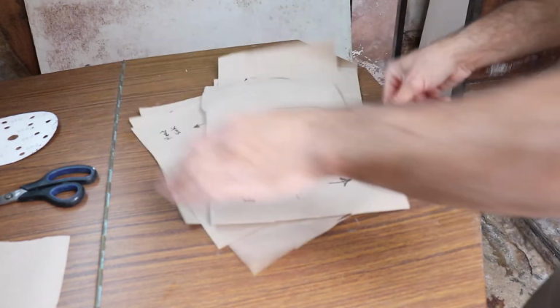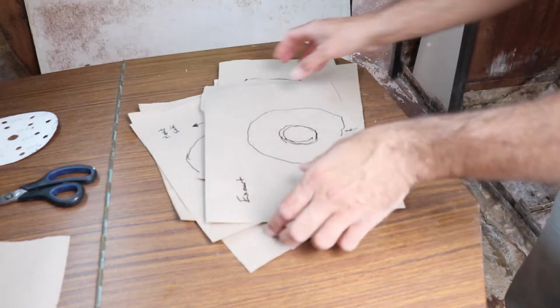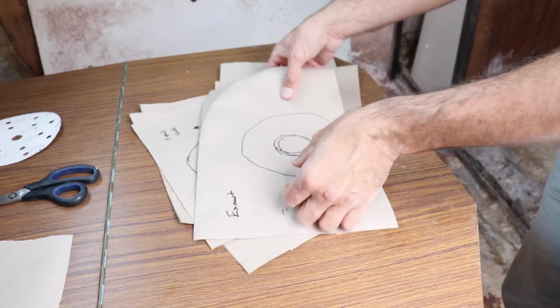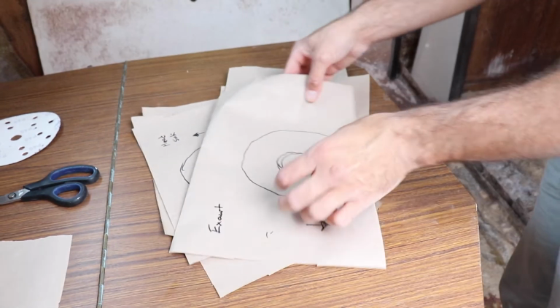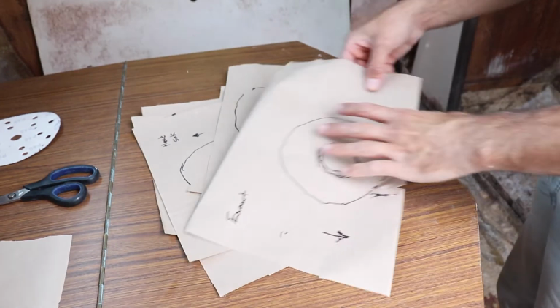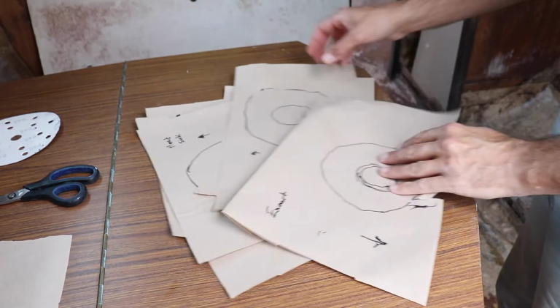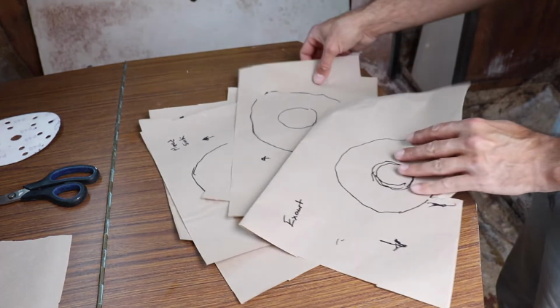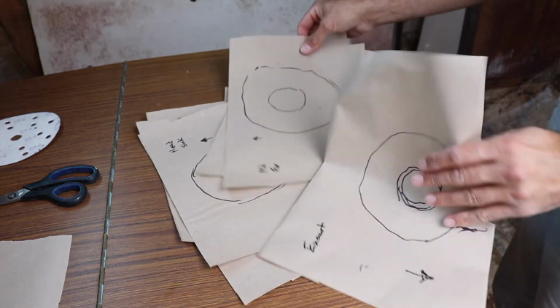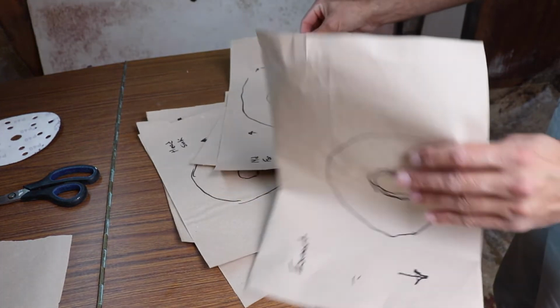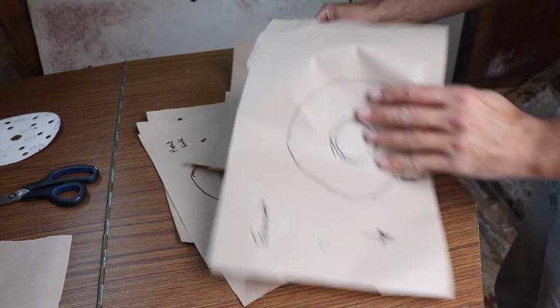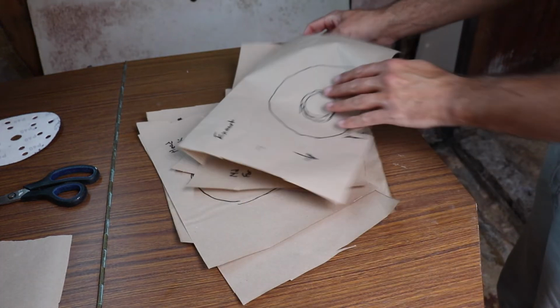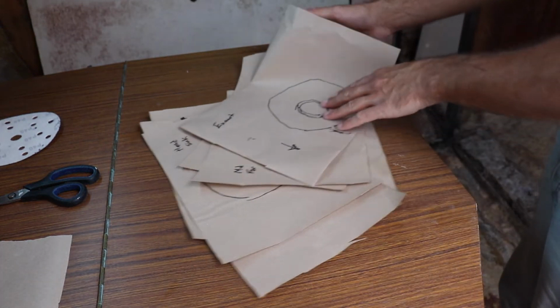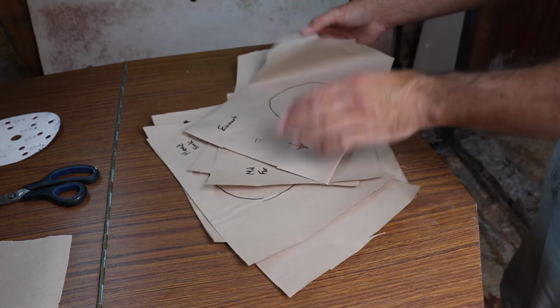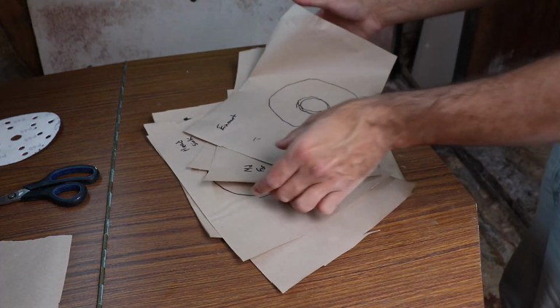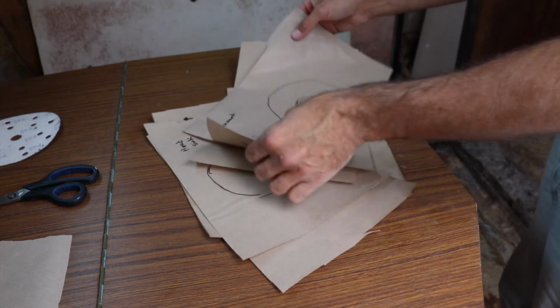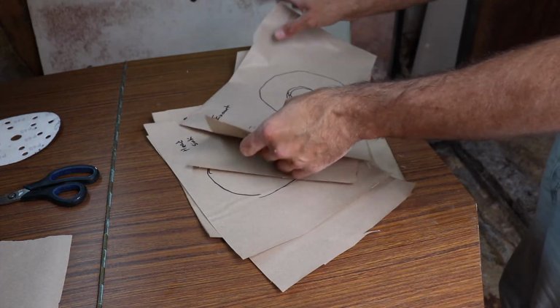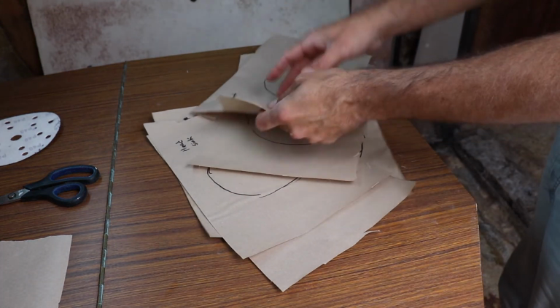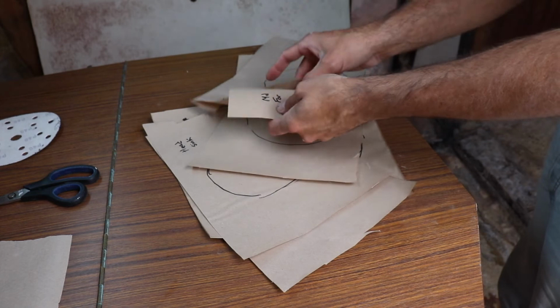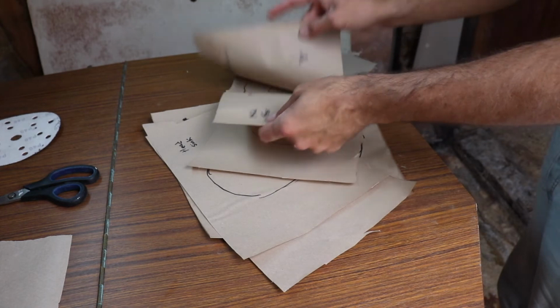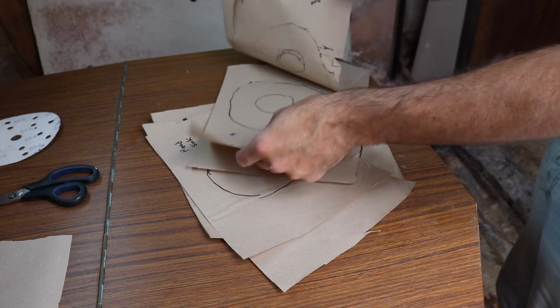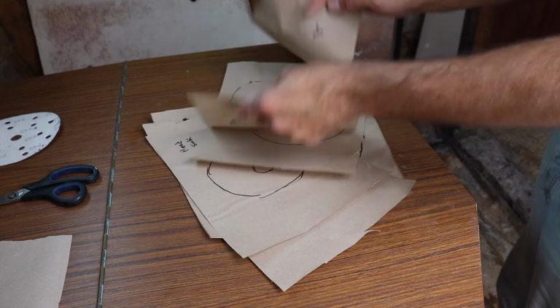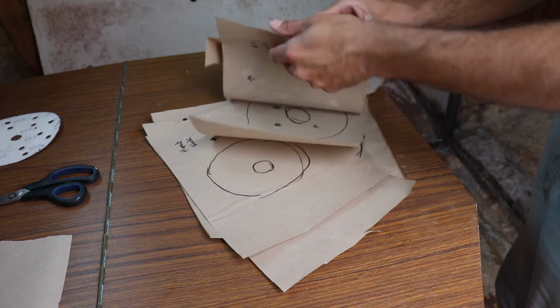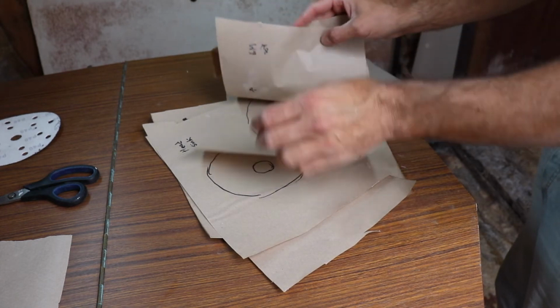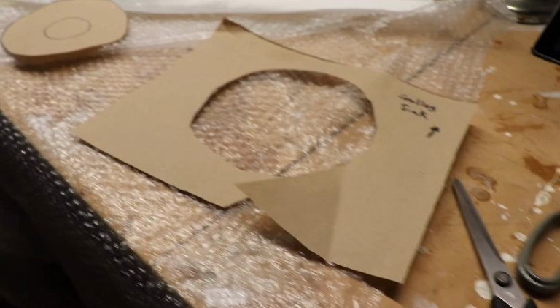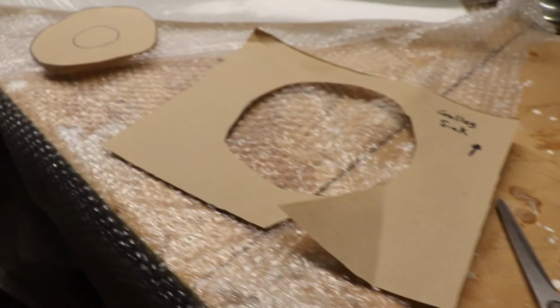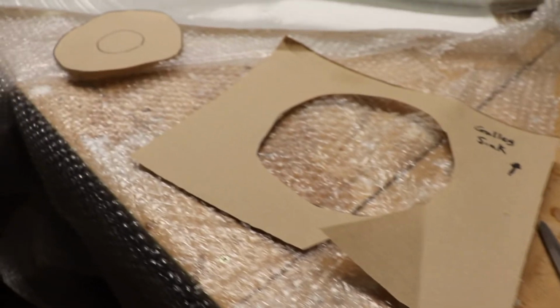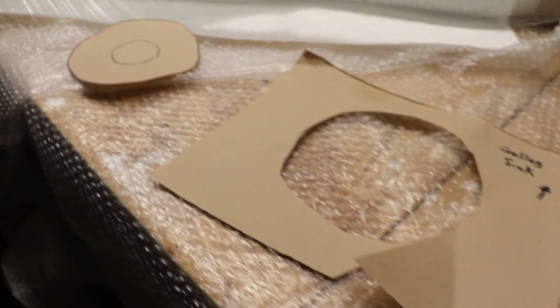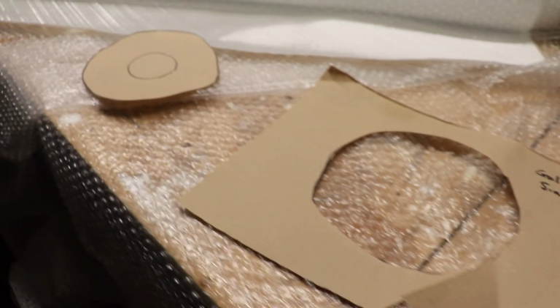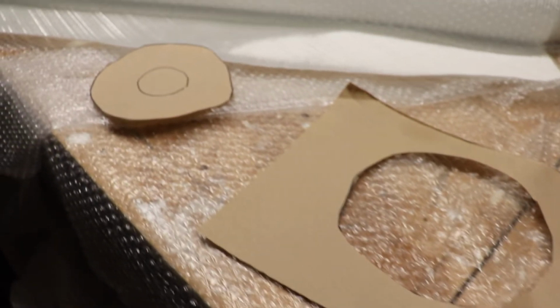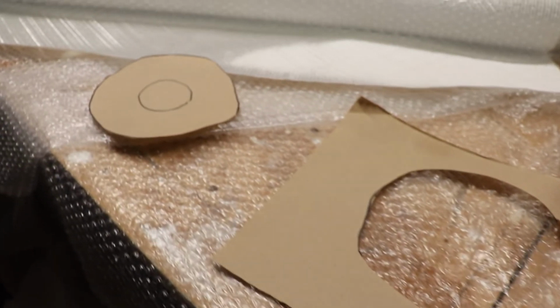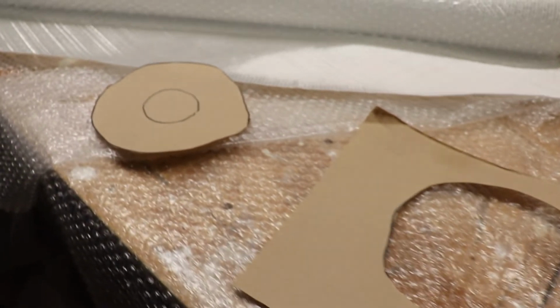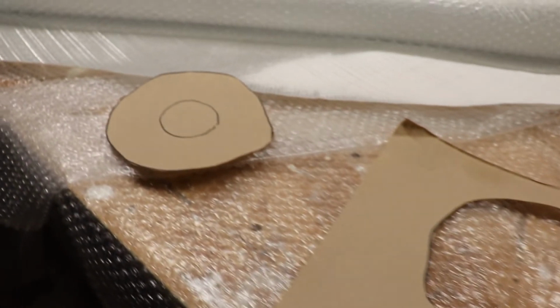With all my templates cut for all the holes, it's just time to take them back to the workshop and cut out all the fabric.